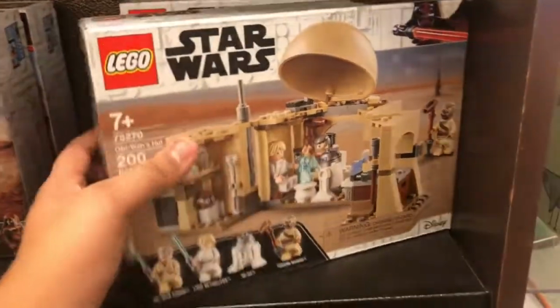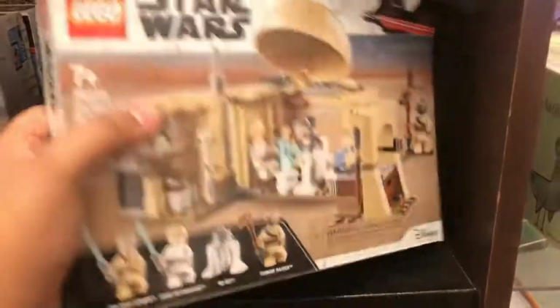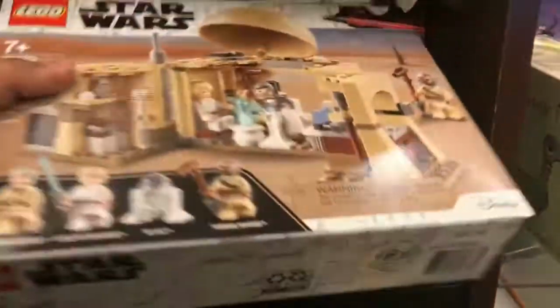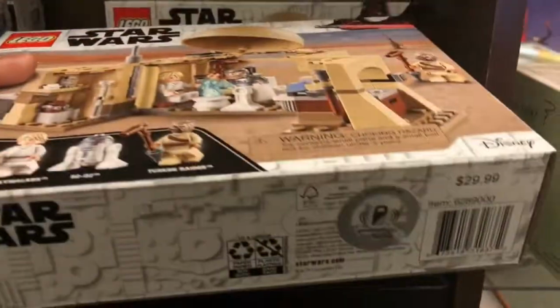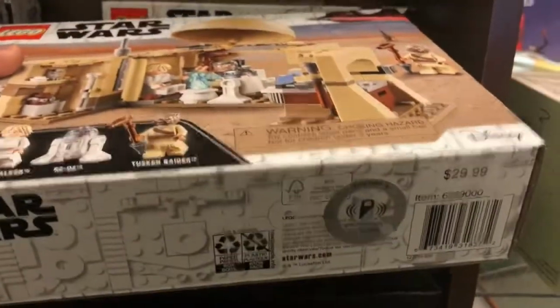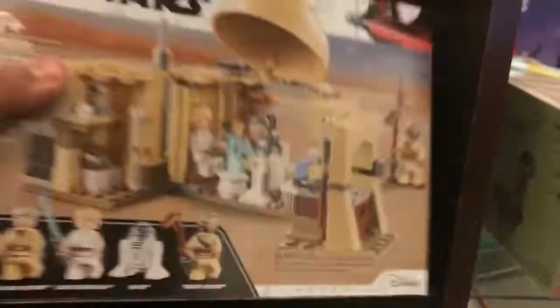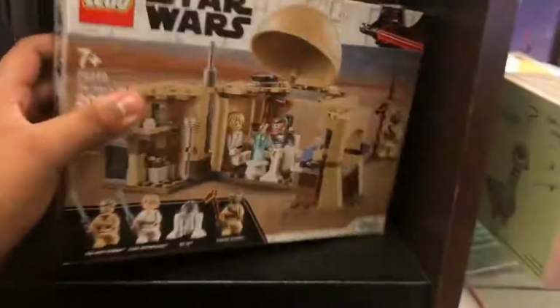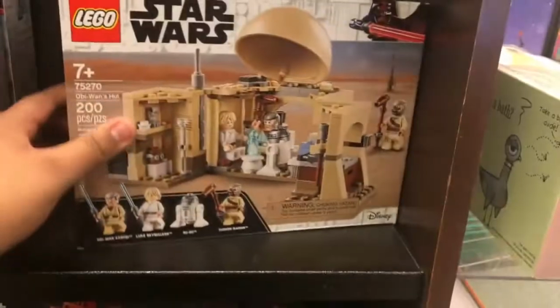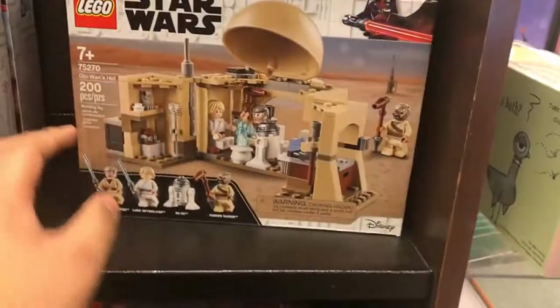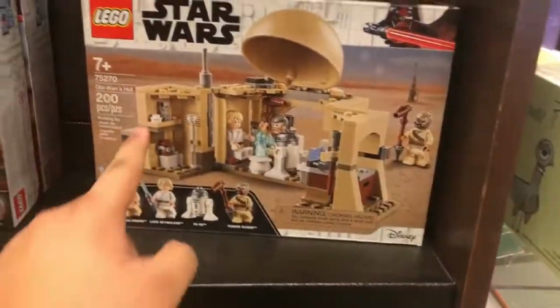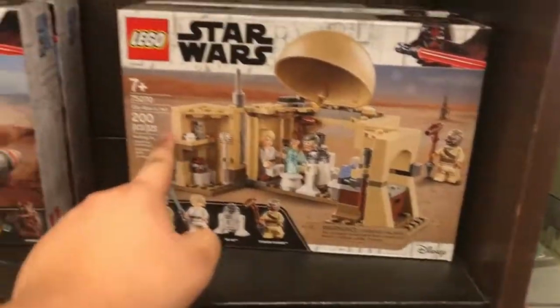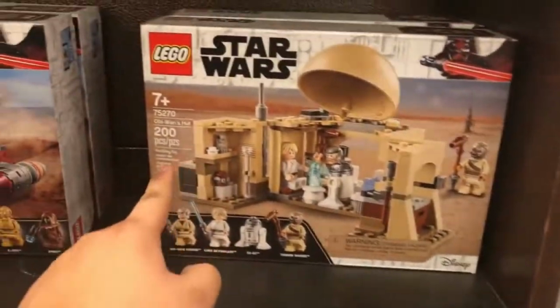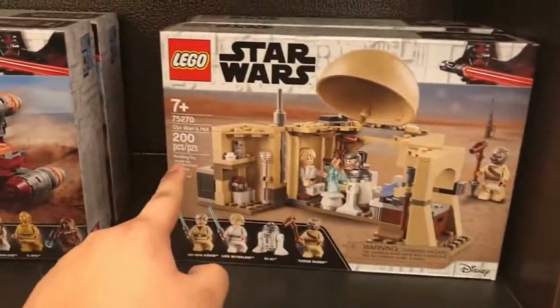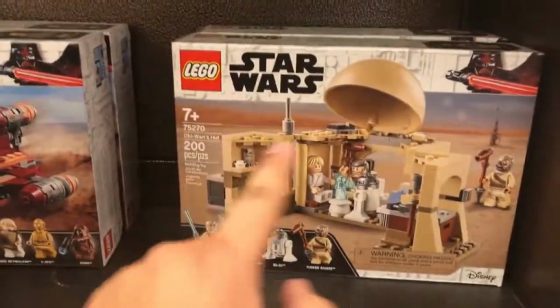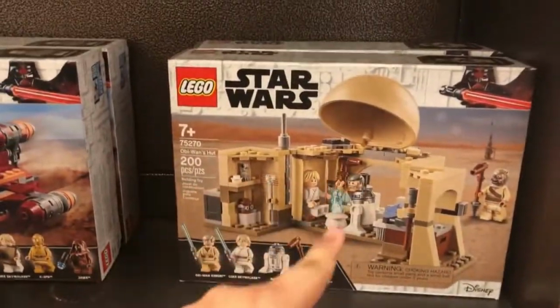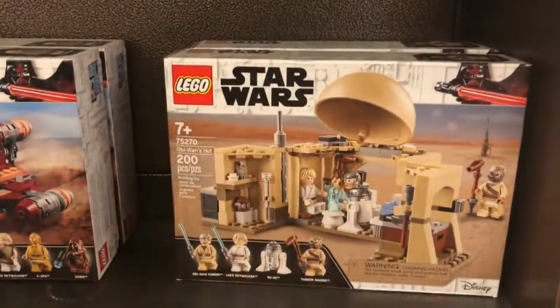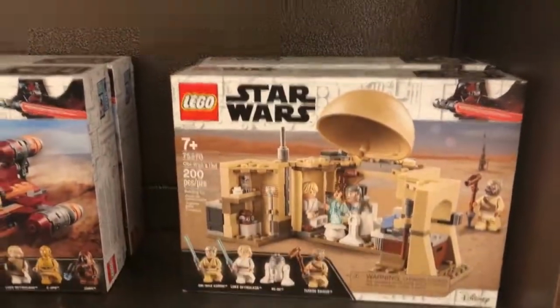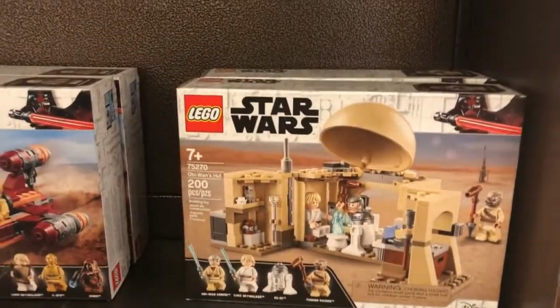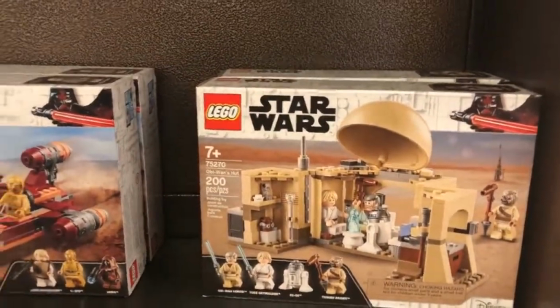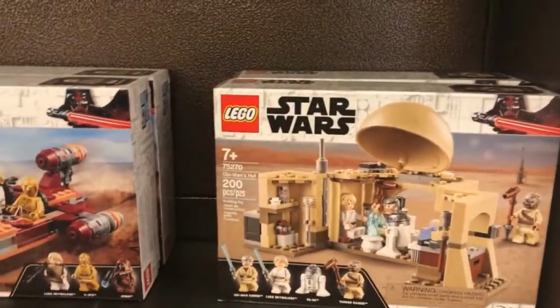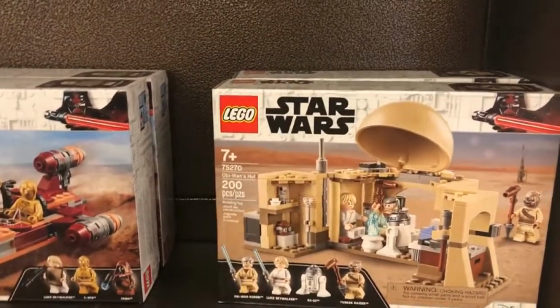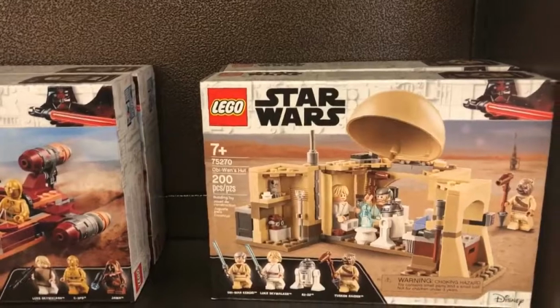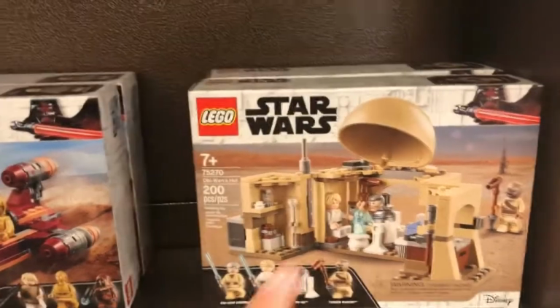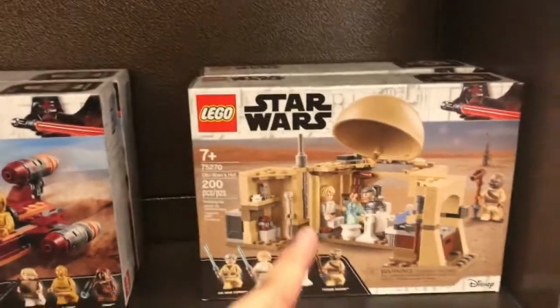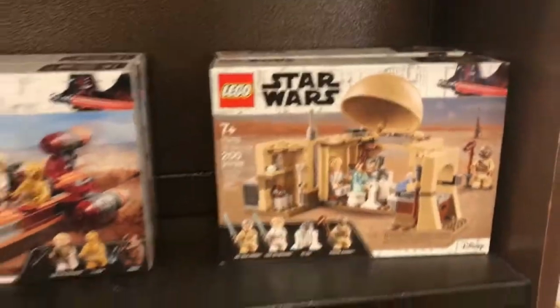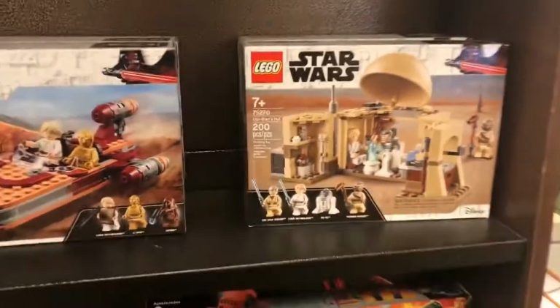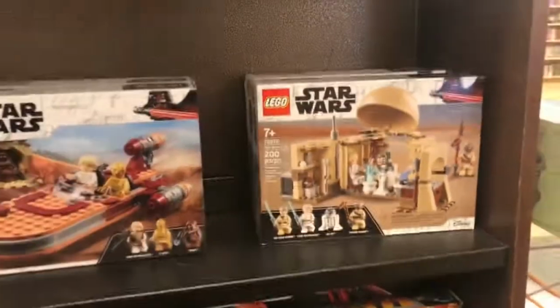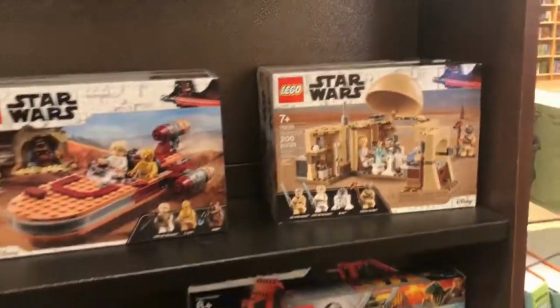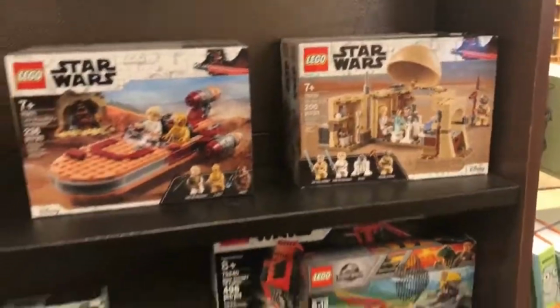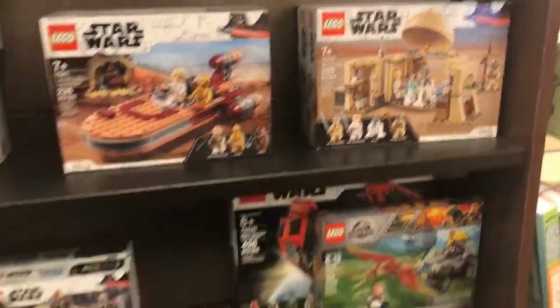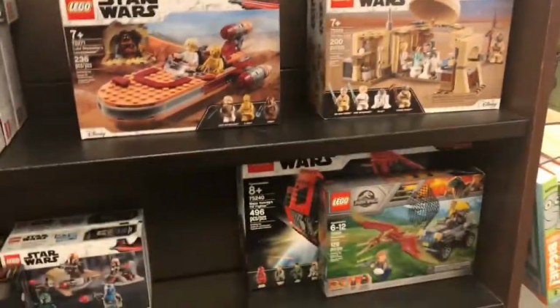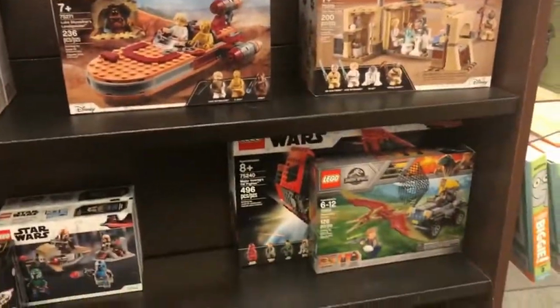But is this one $30? Dang, for 200 pieces? This should have been $25. I'm gonna wait for that one to get a little bit cheaper.